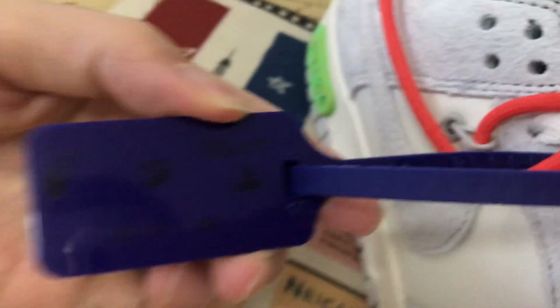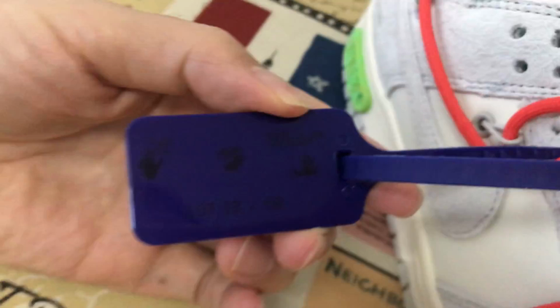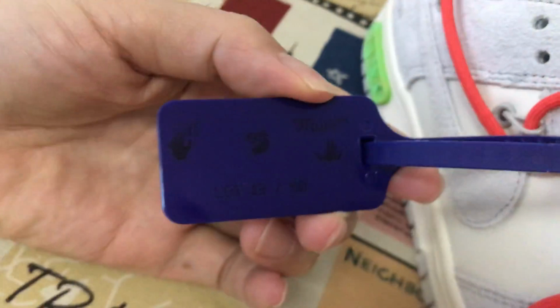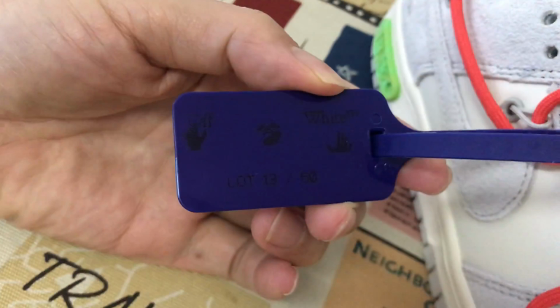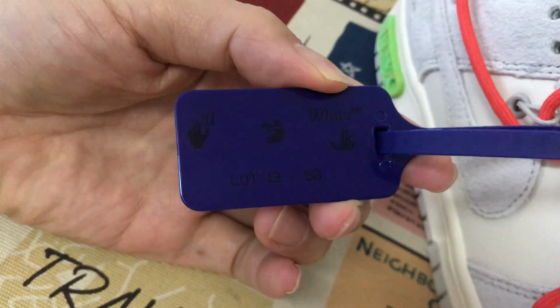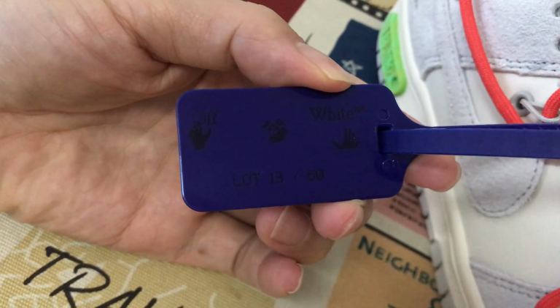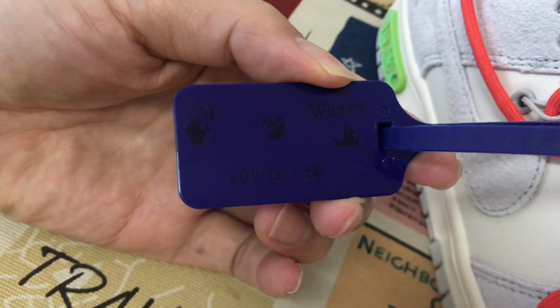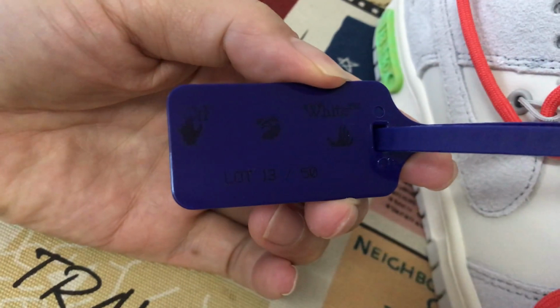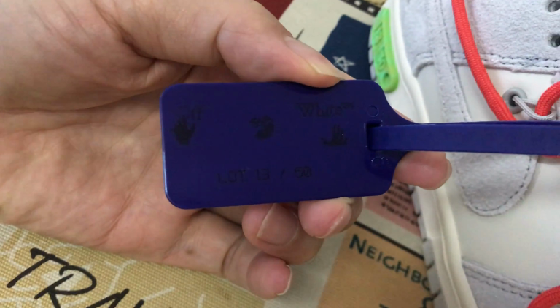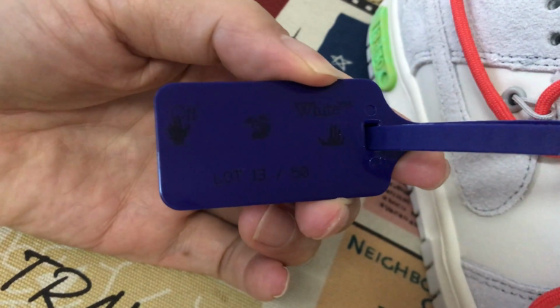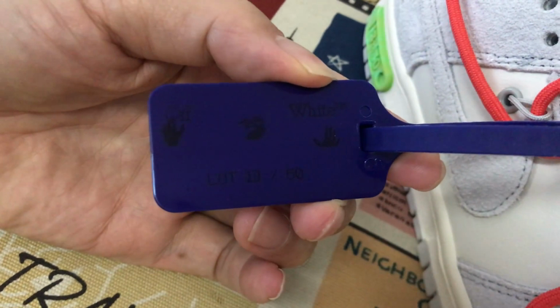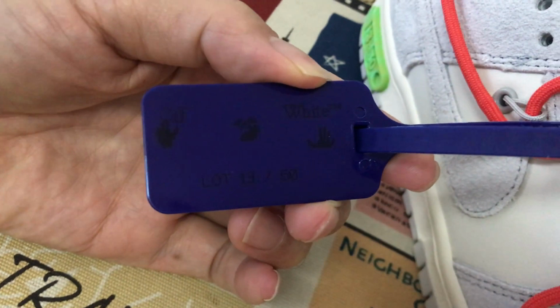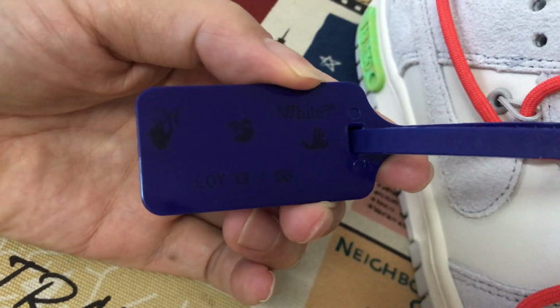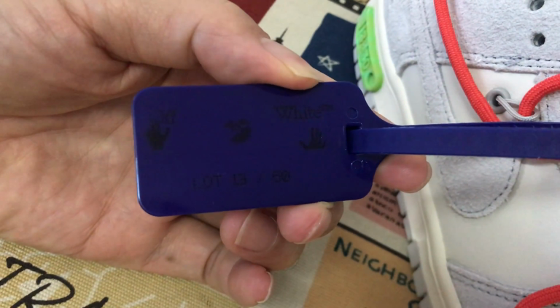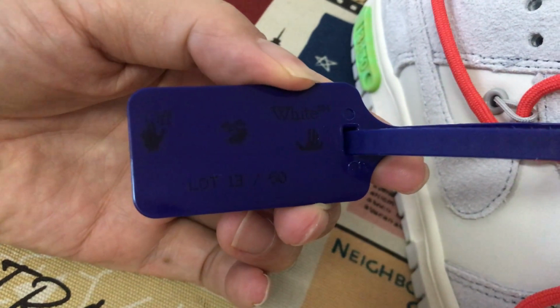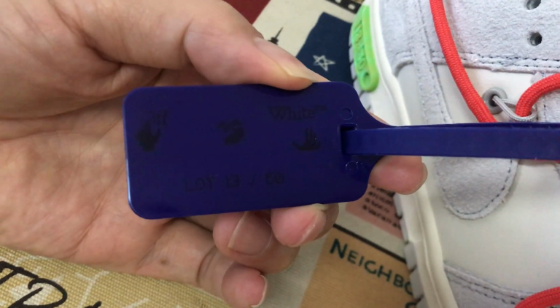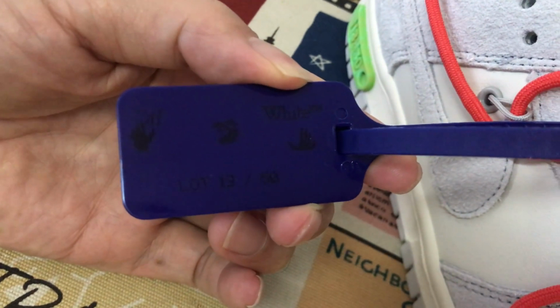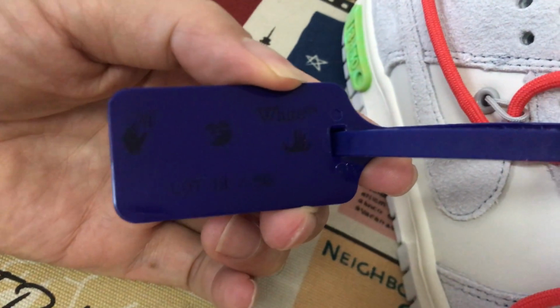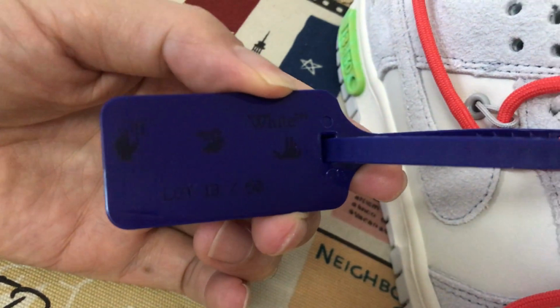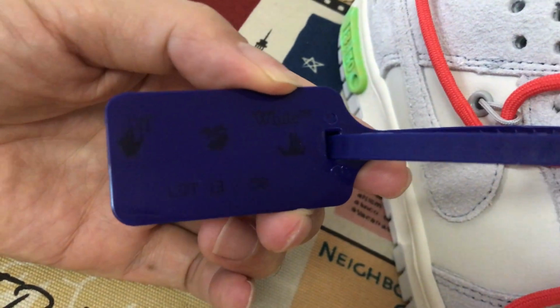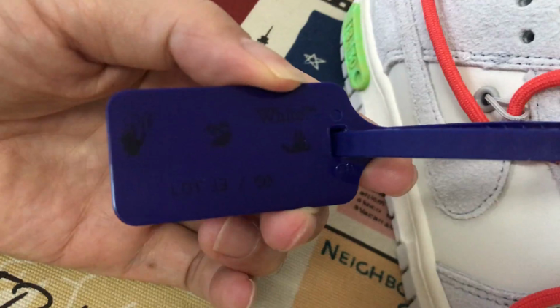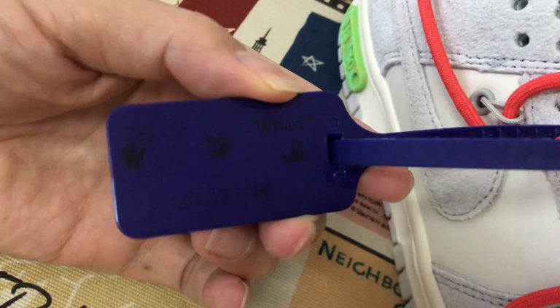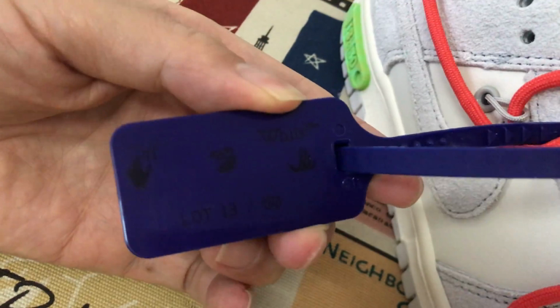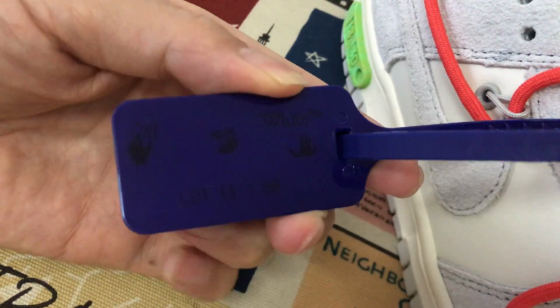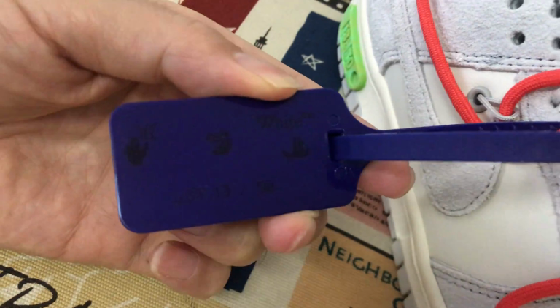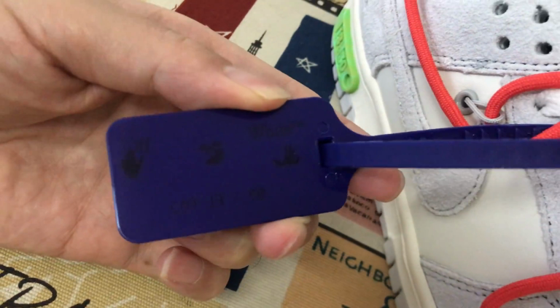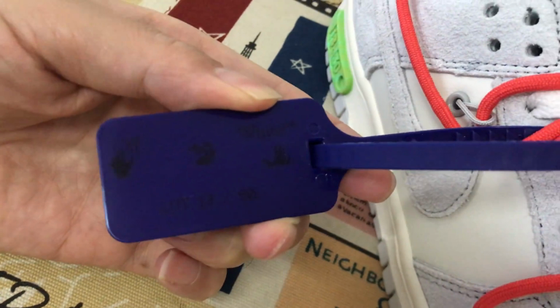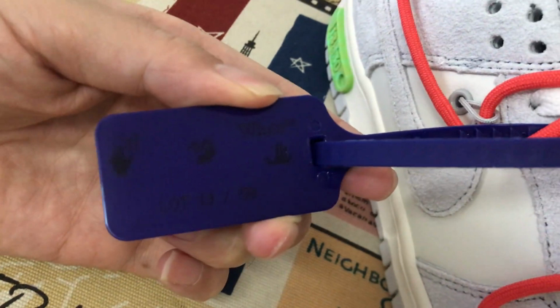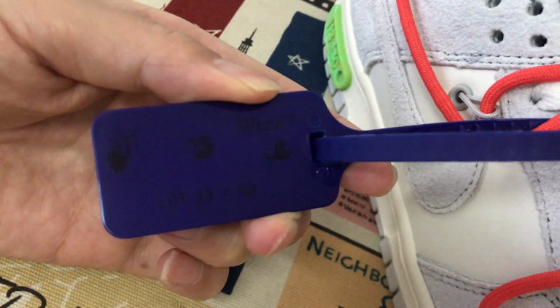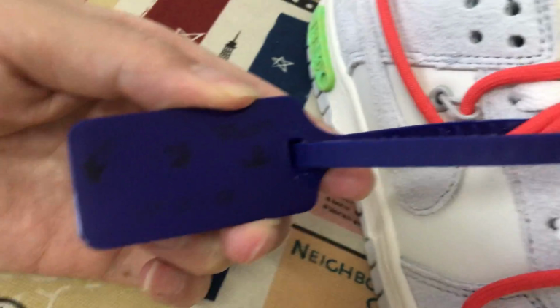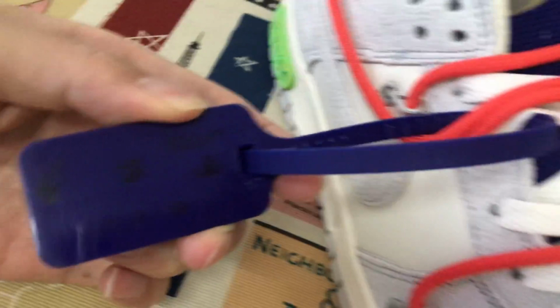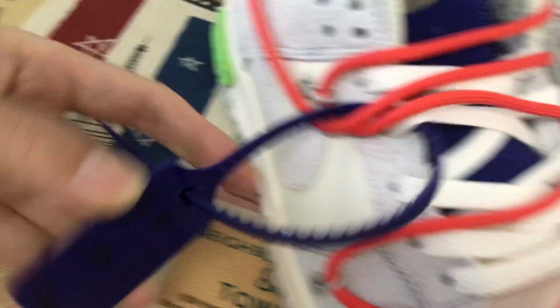The zip tie — white zip tie — saying 13.